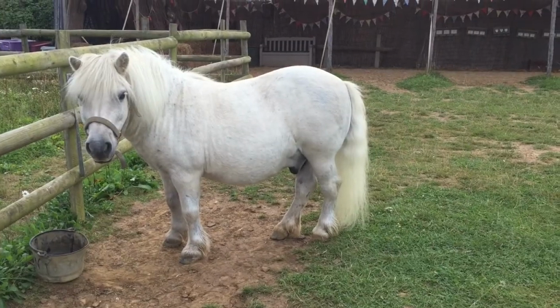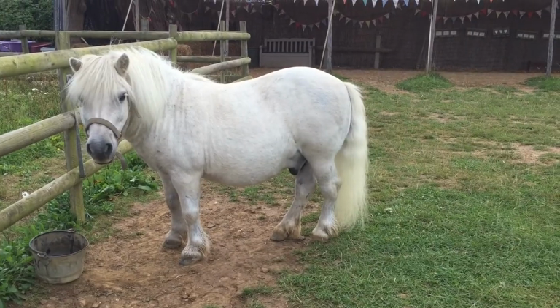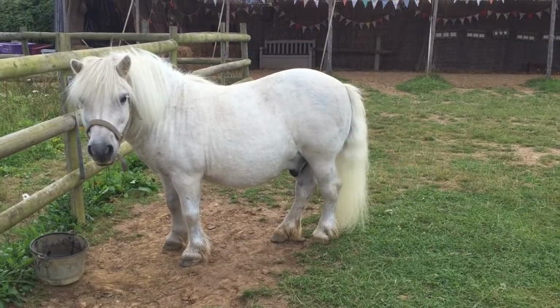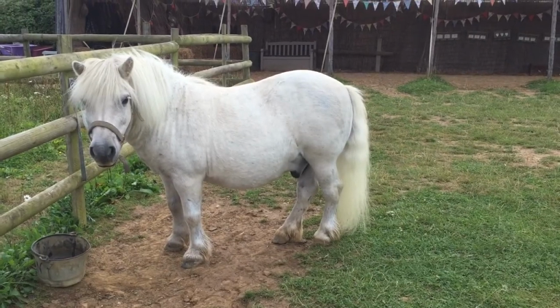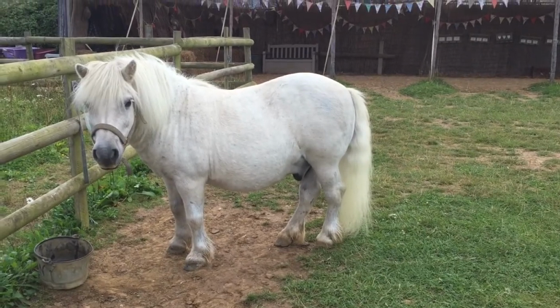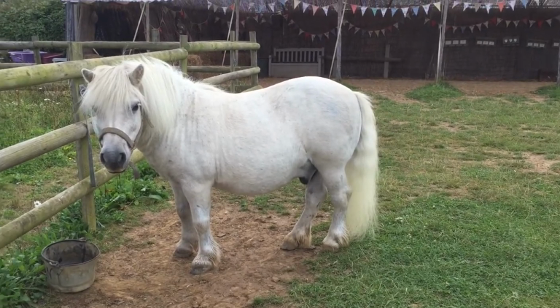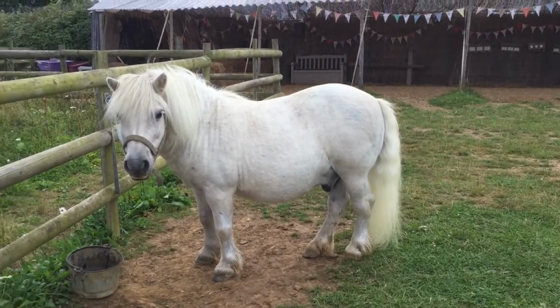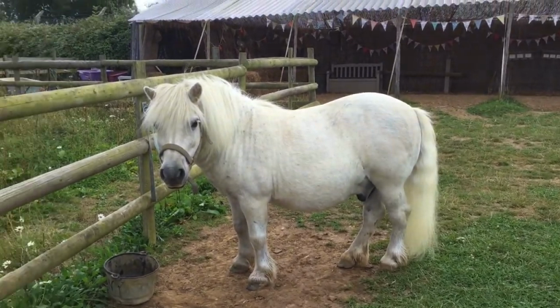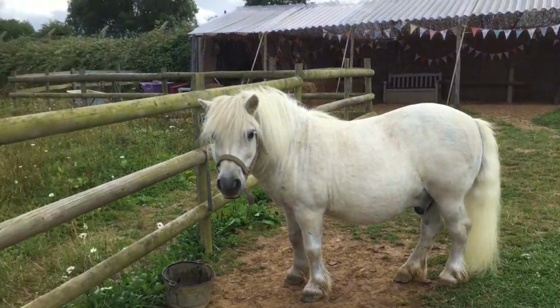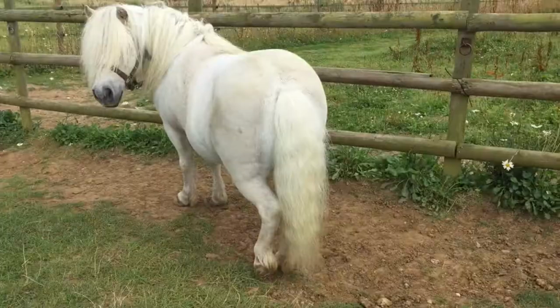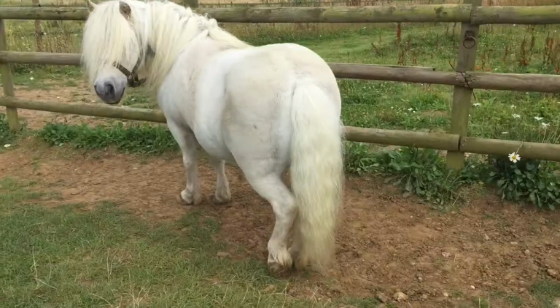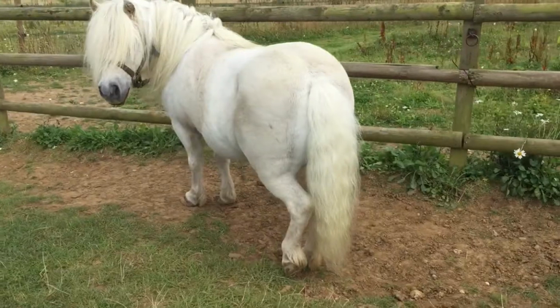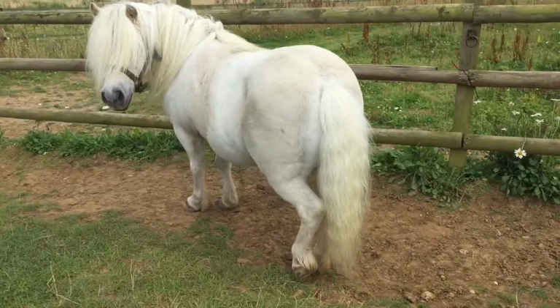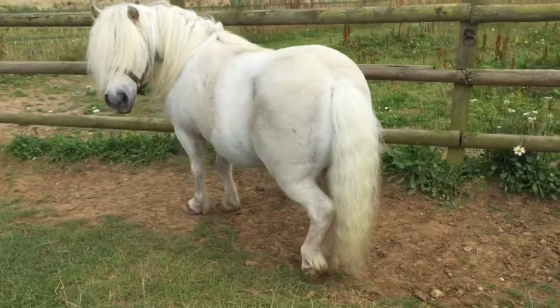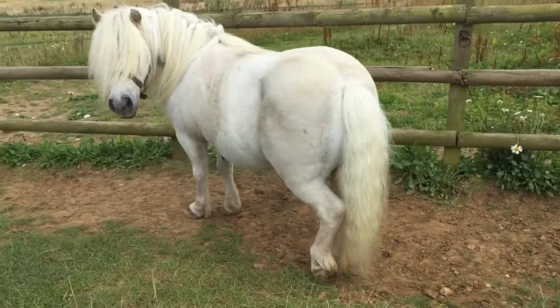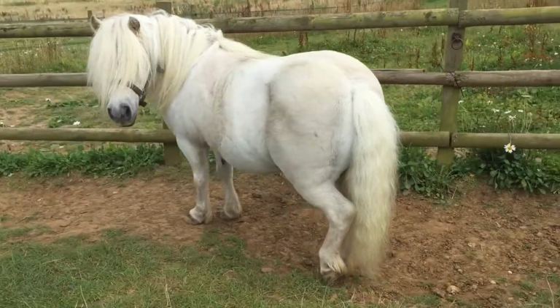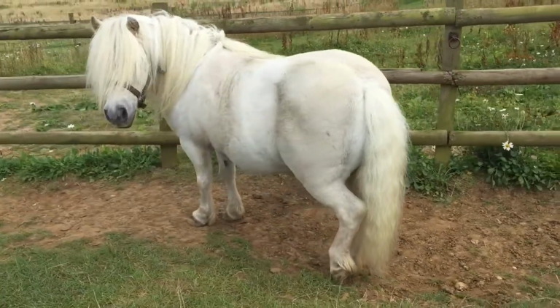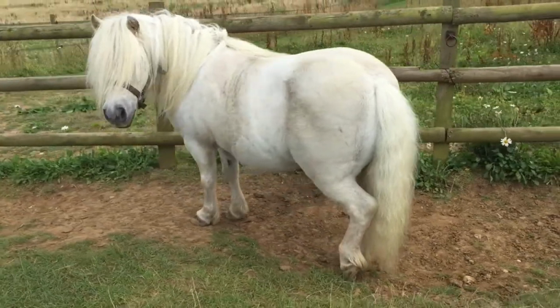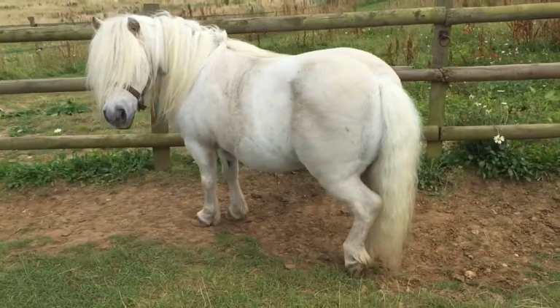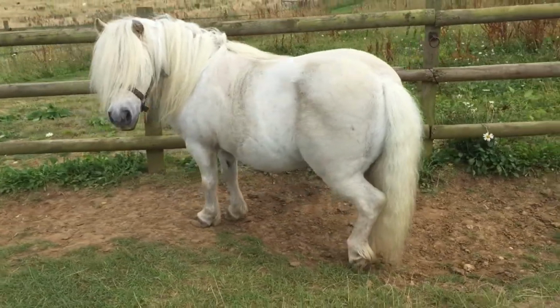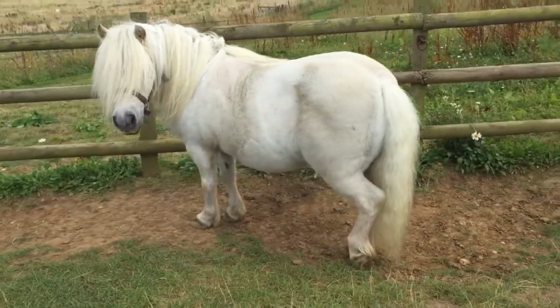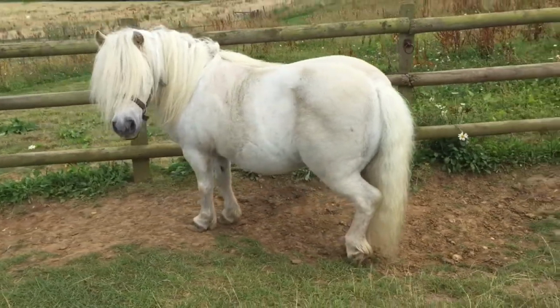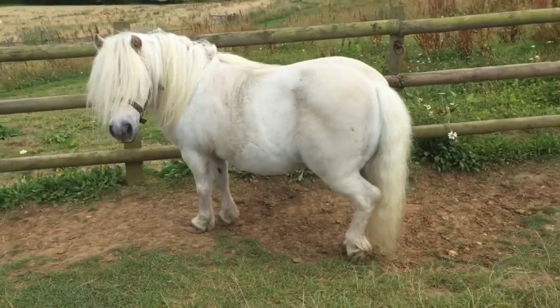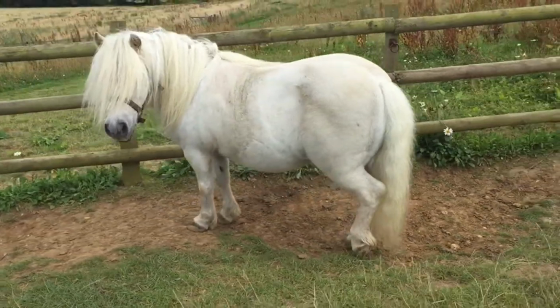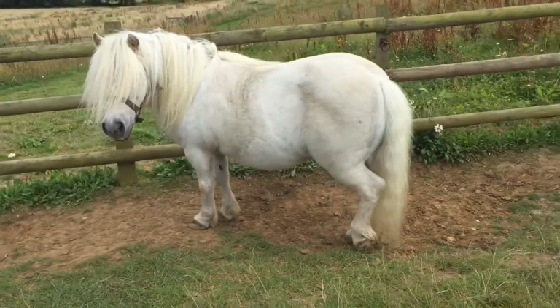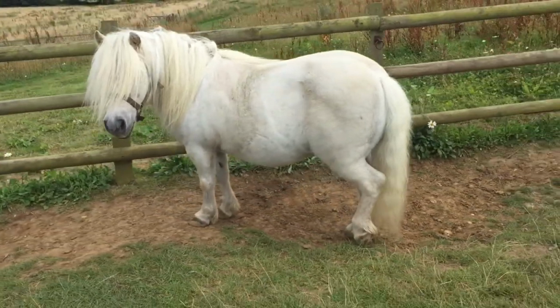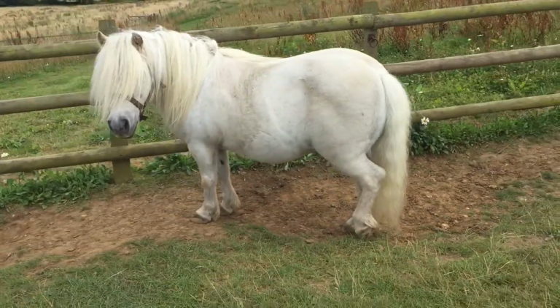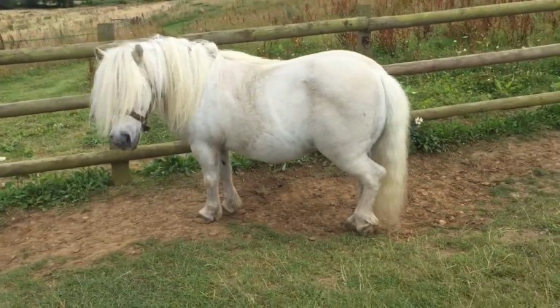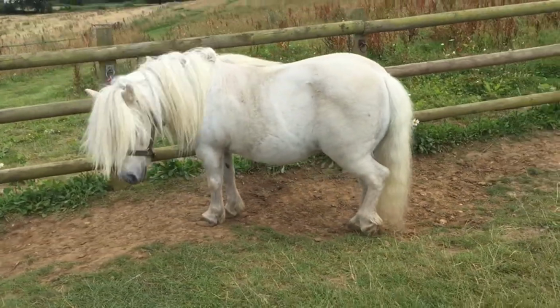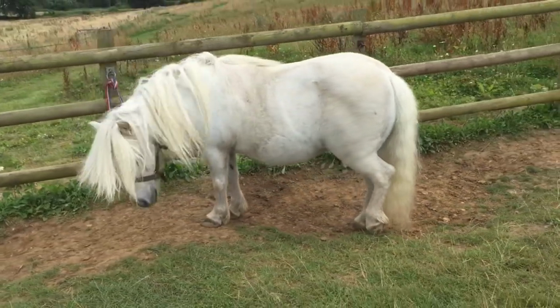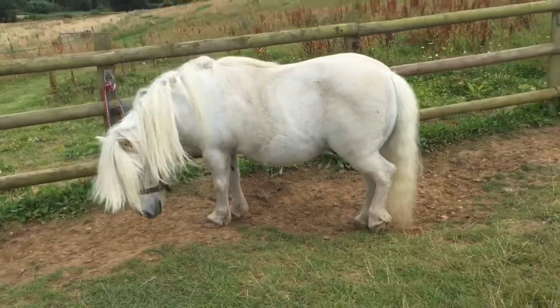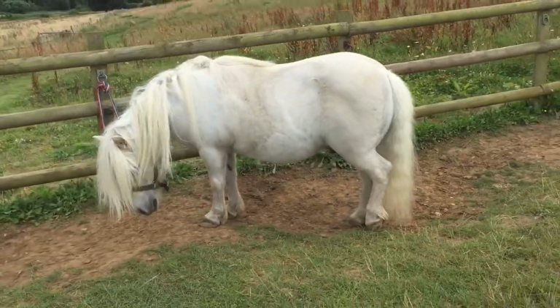And that looks beautiful, Gordon. Well done, Hector. Perfect pony.